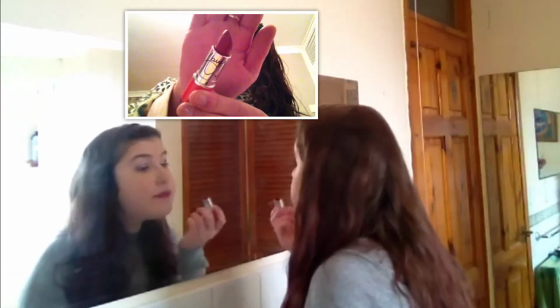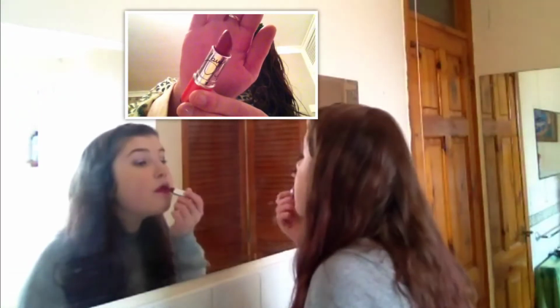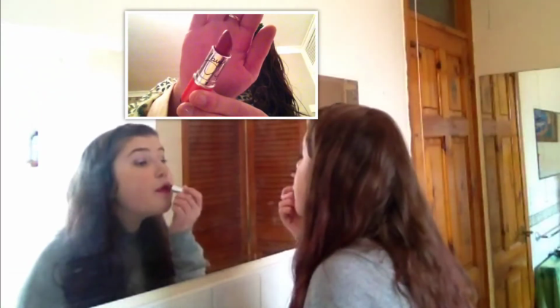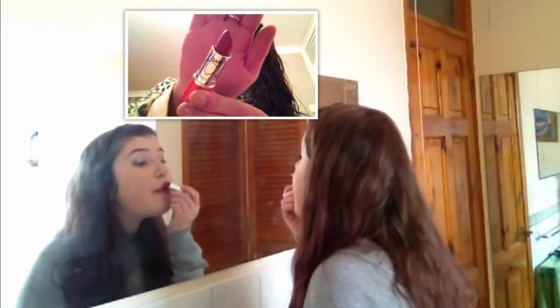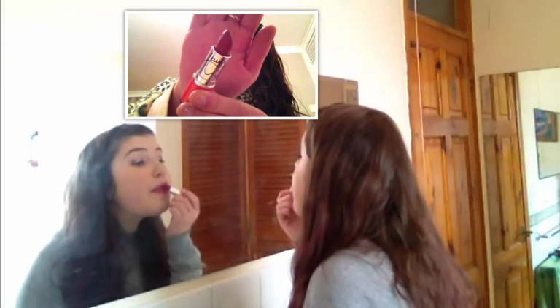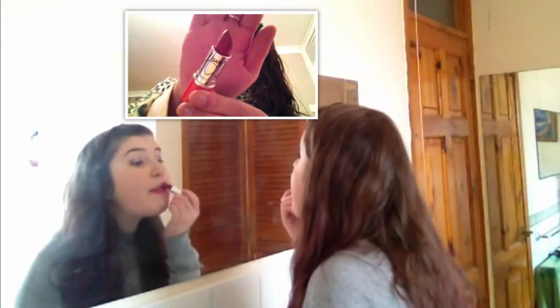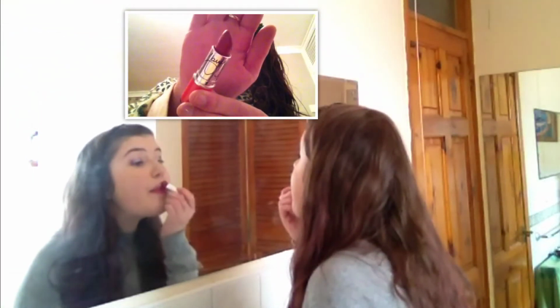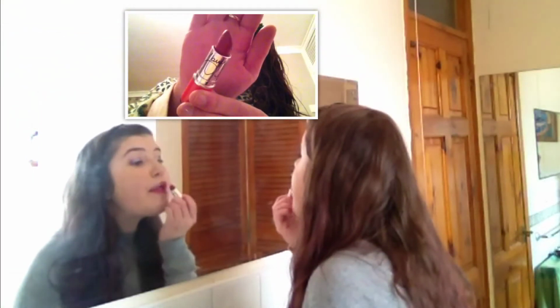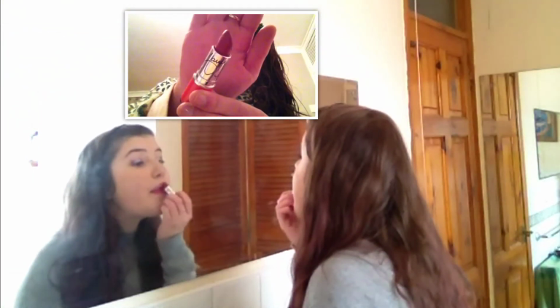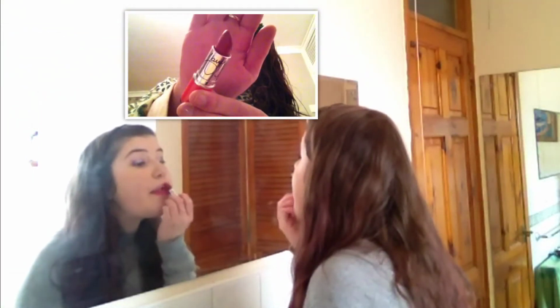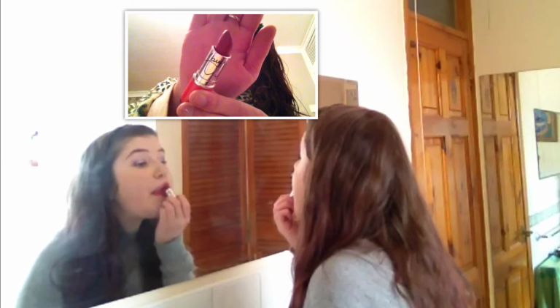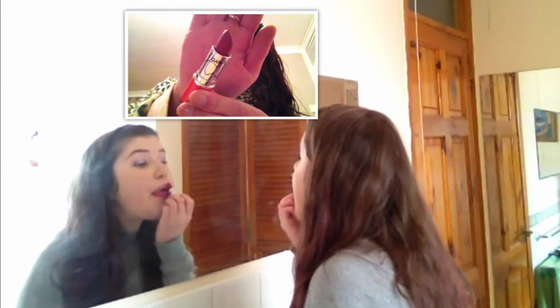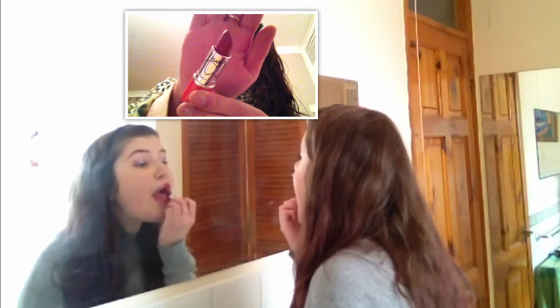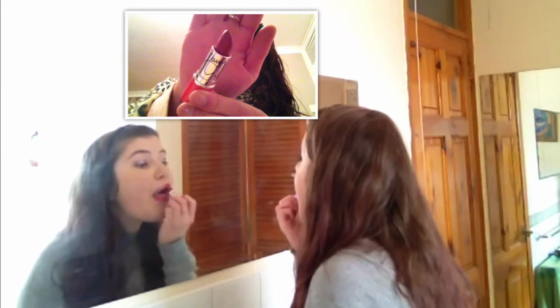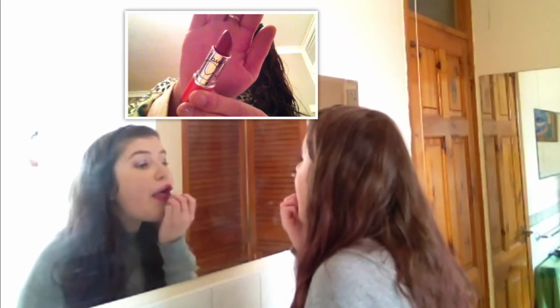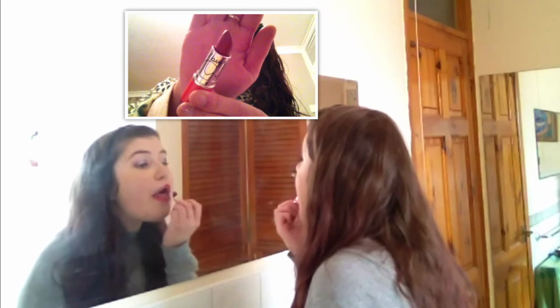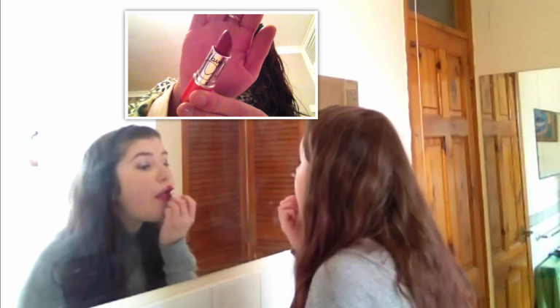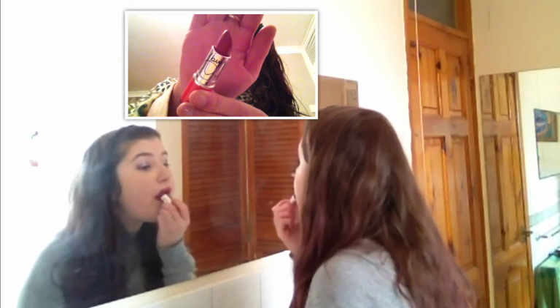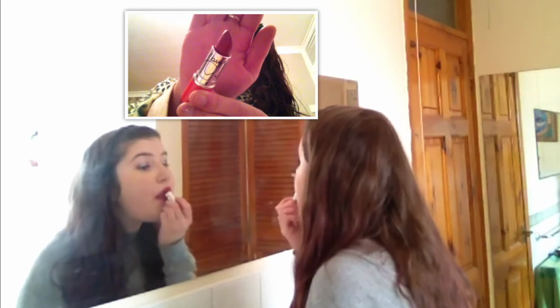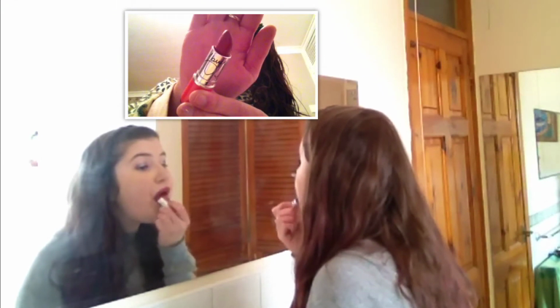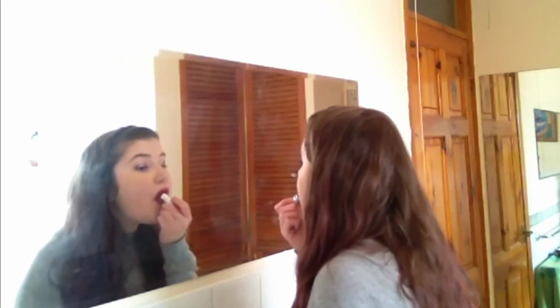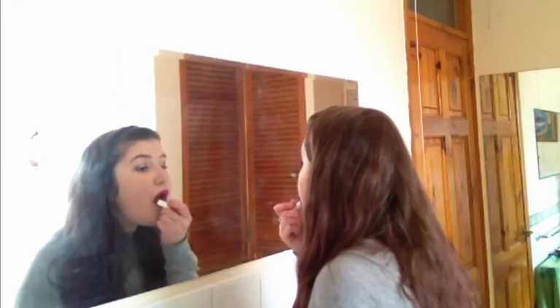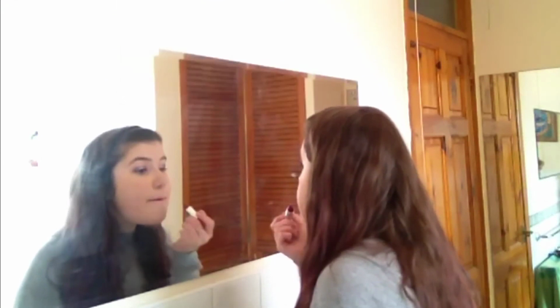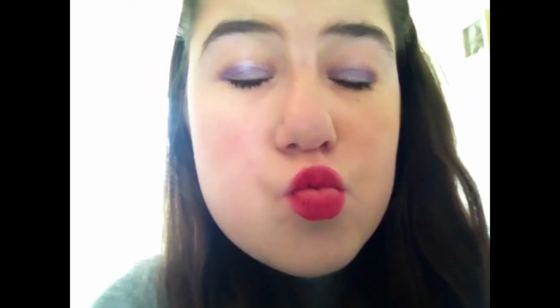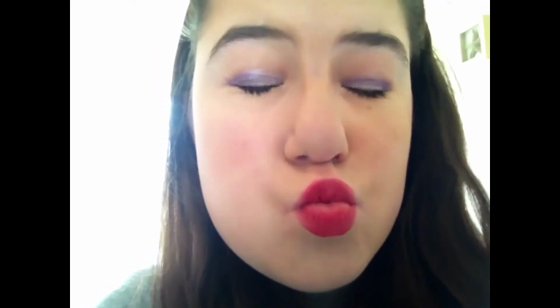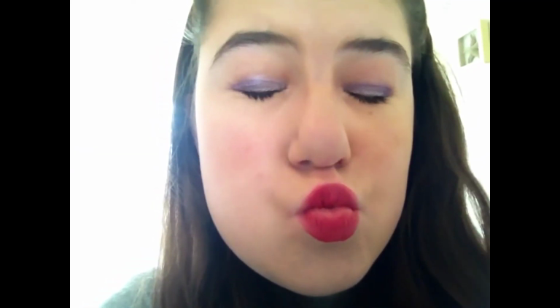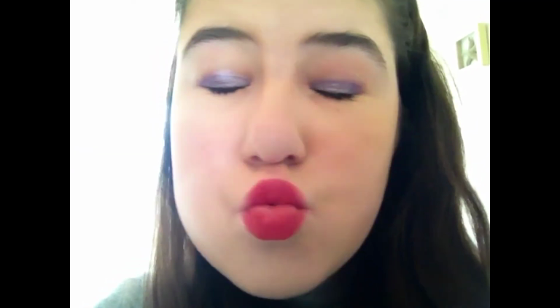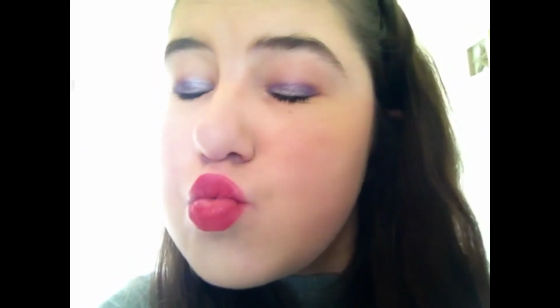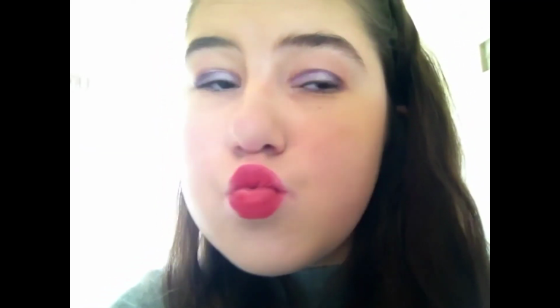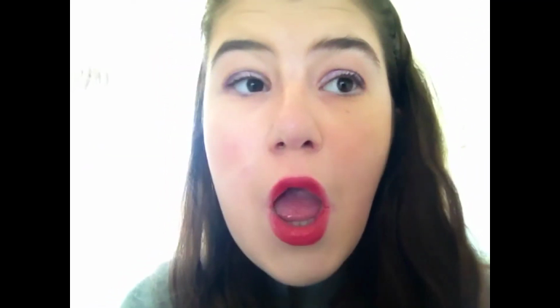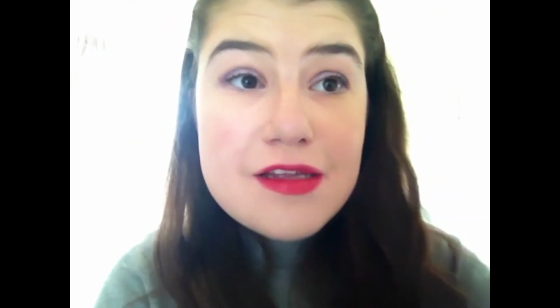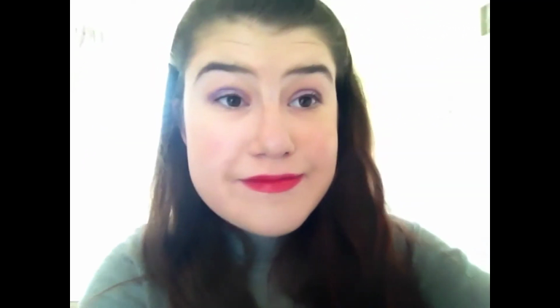Then I'm going to put on some mint baby lips because if you are kissing you're going to taste good, and then I'm going to put on my red lipstick so it's a nice red colour — and that's the look.